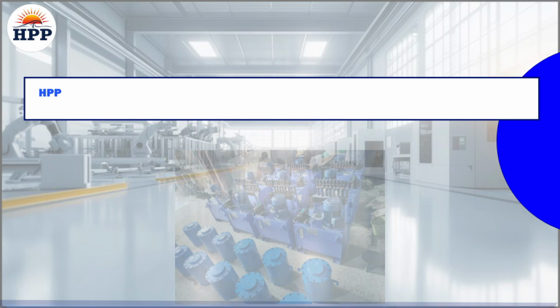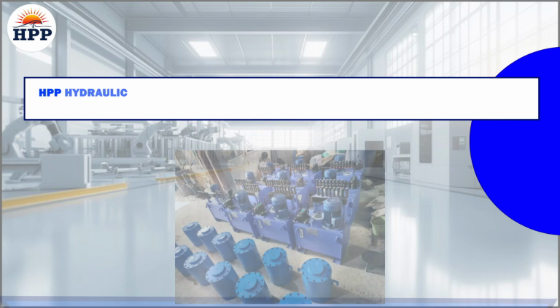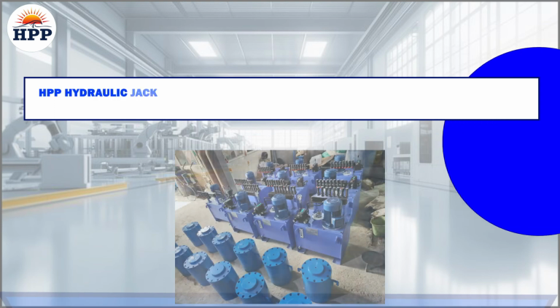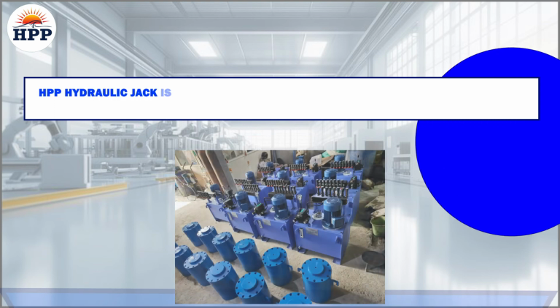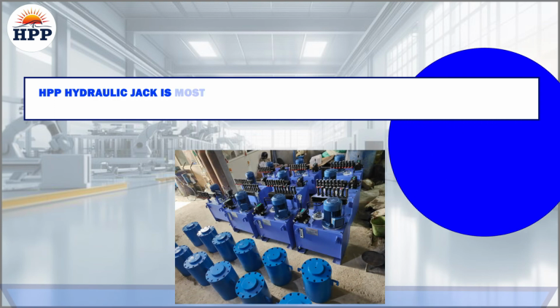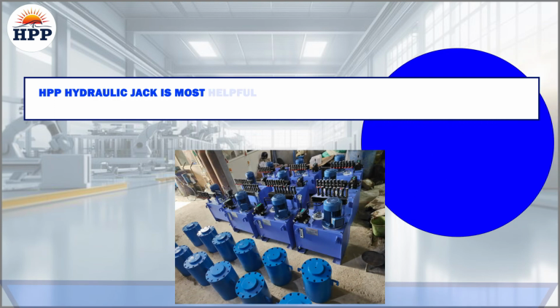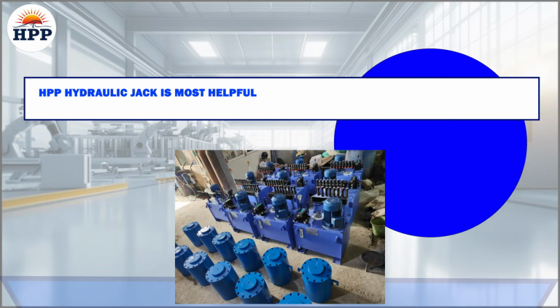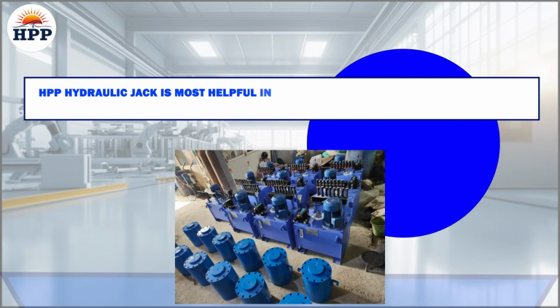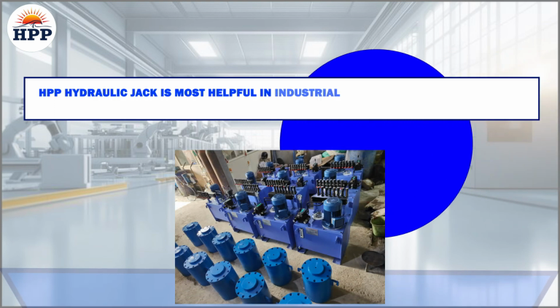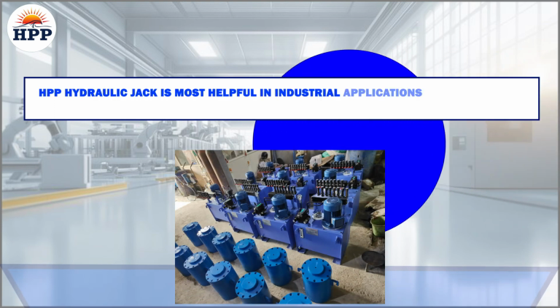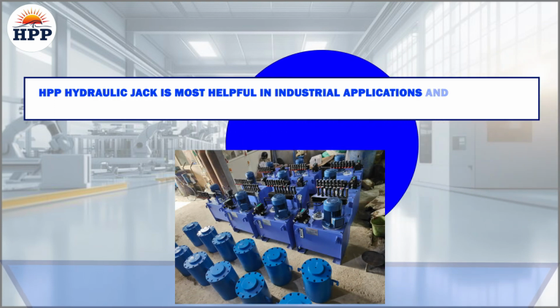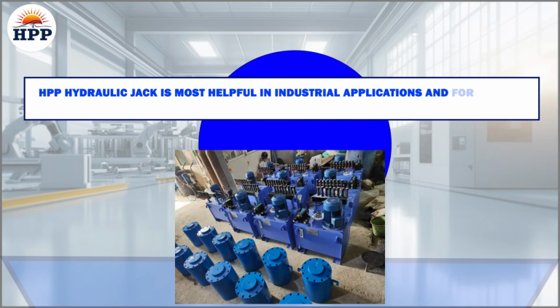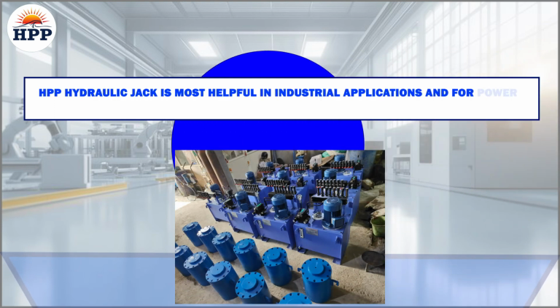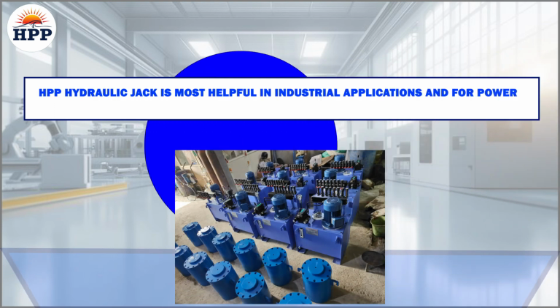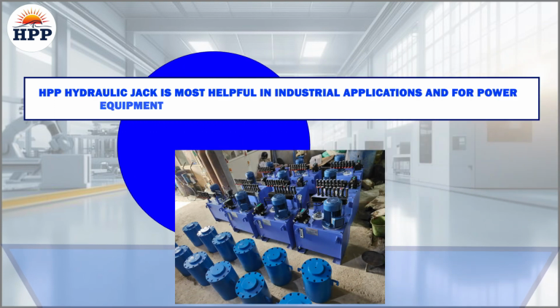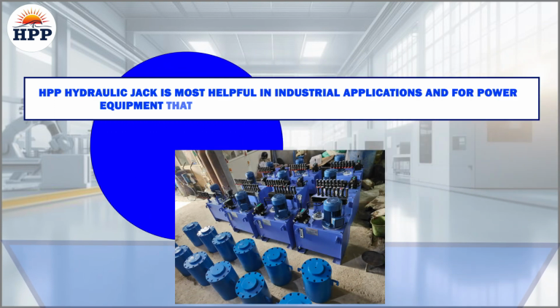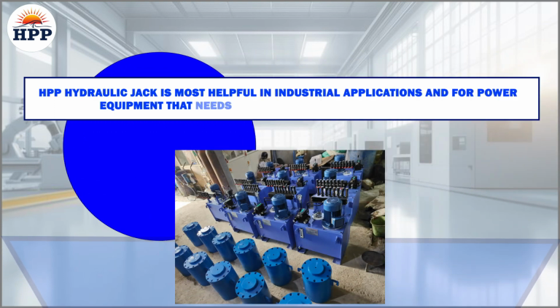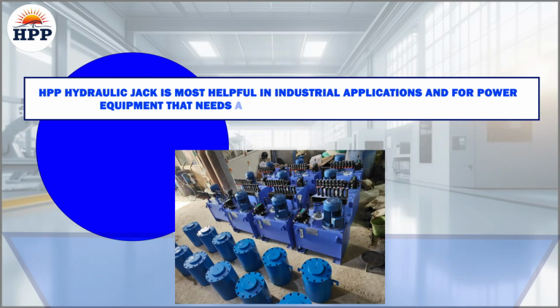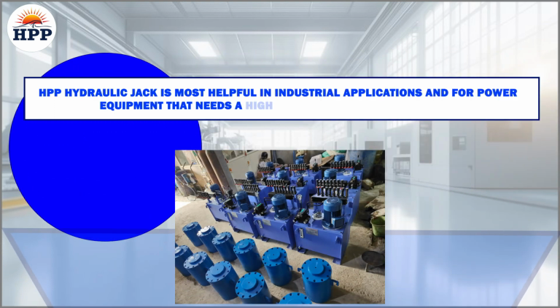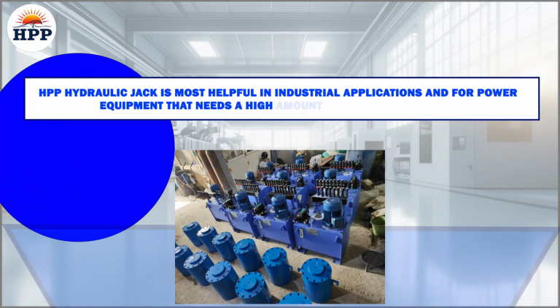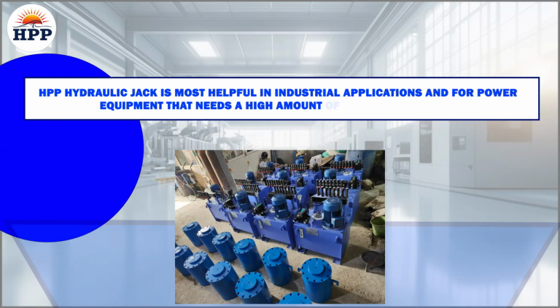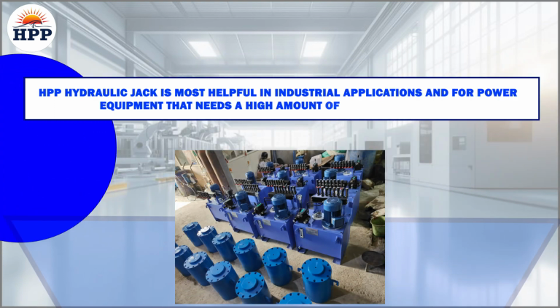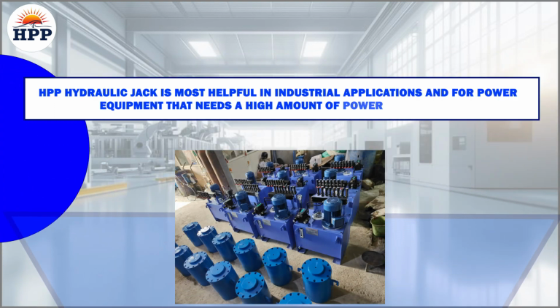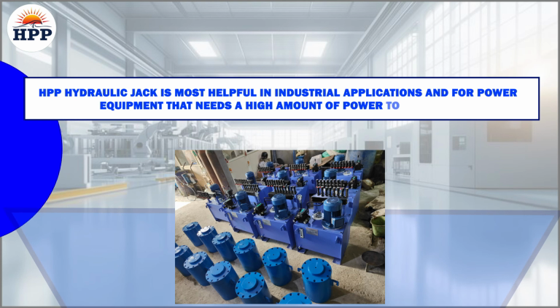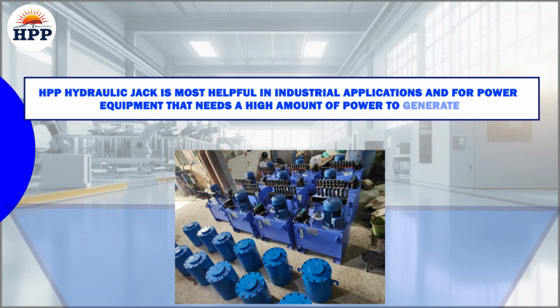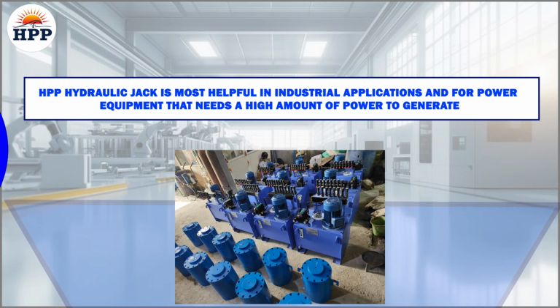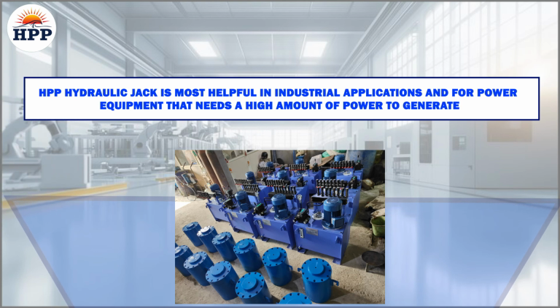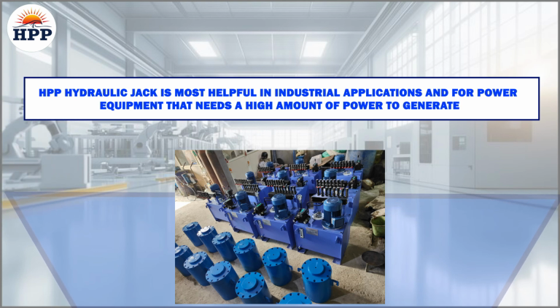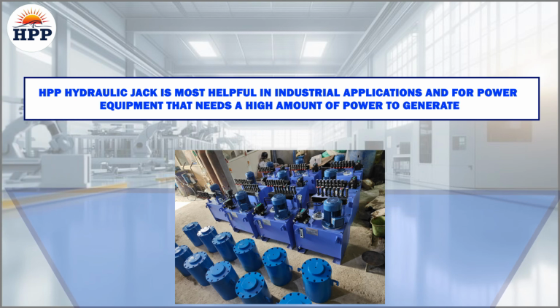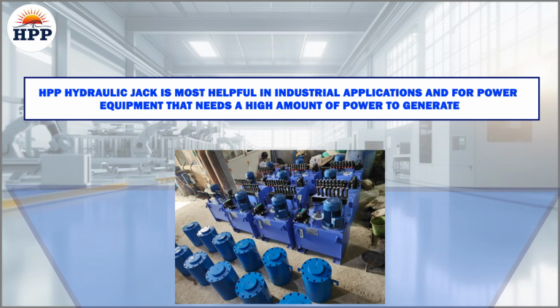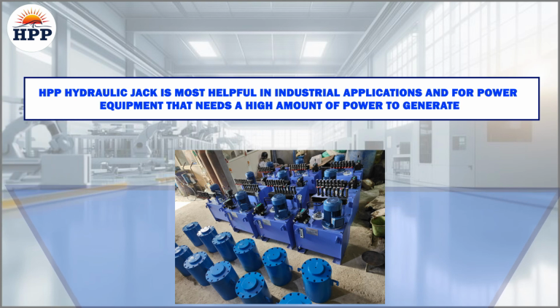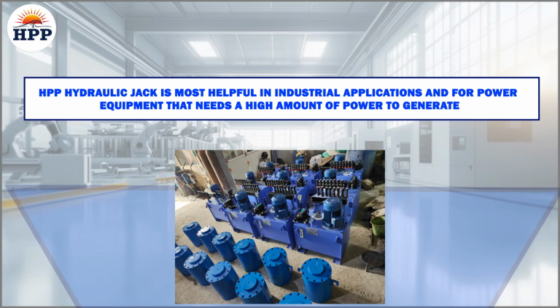HPP Hydraulic Jack is most helpful in industrial applications and for power equipment that needs a high amount of power to generate.